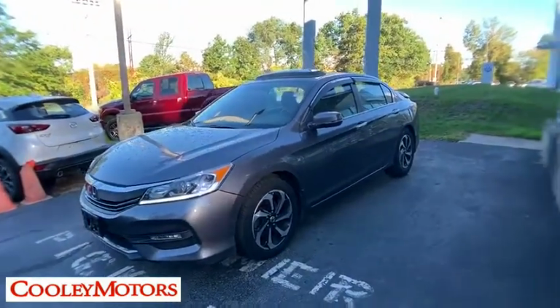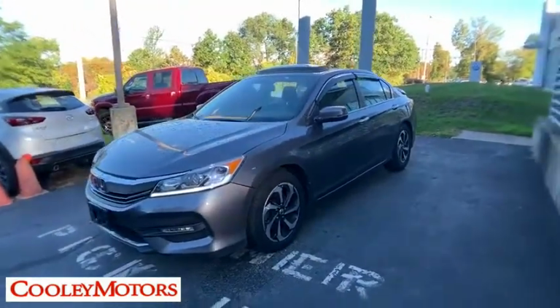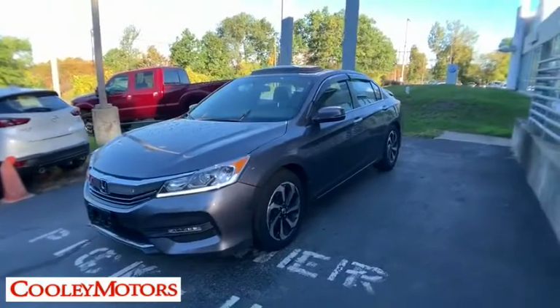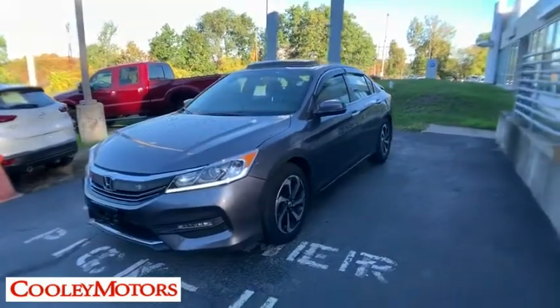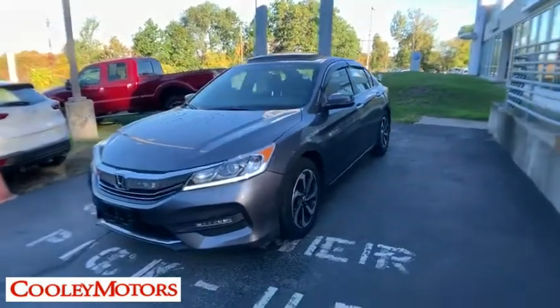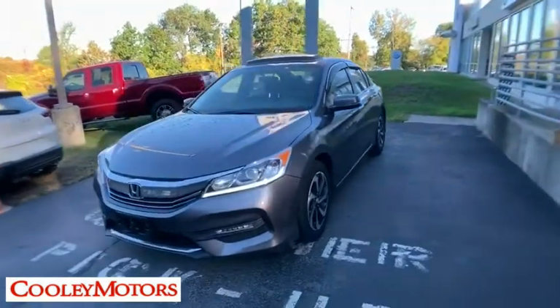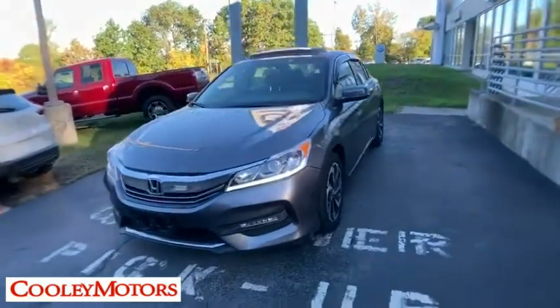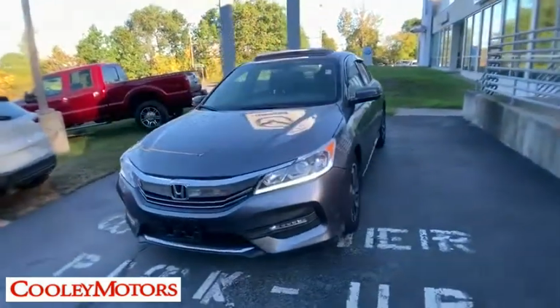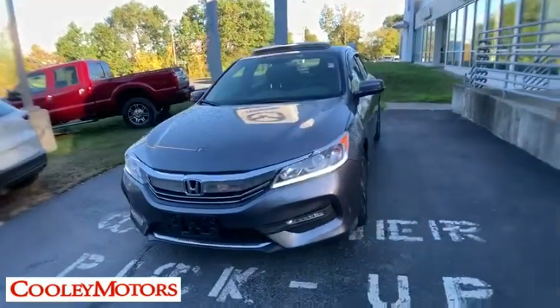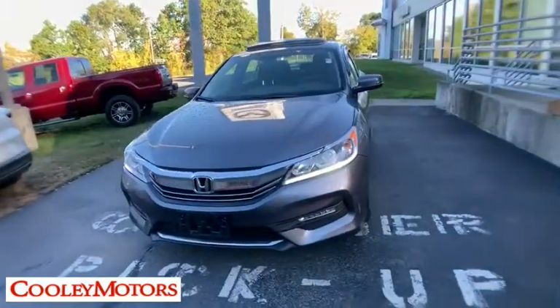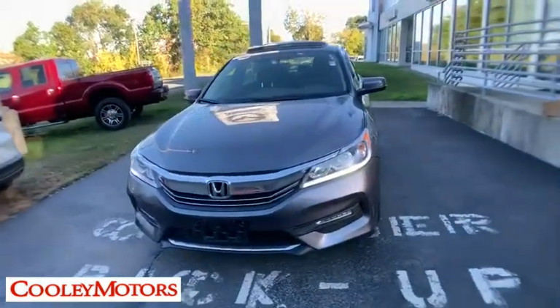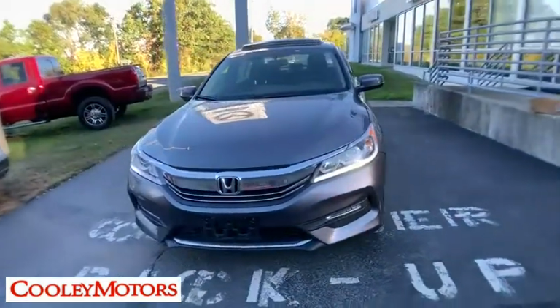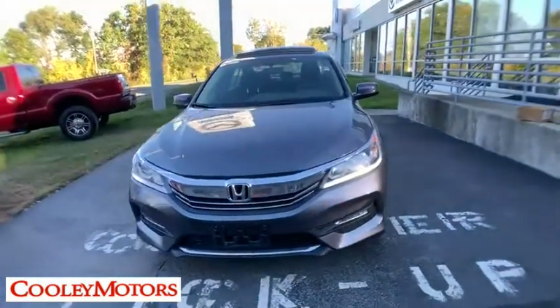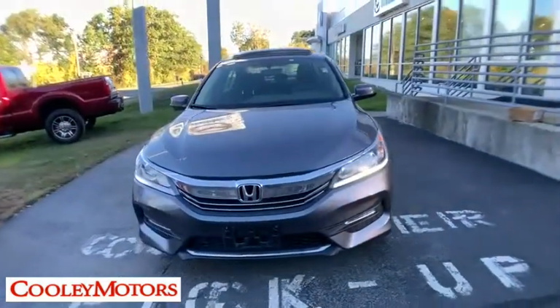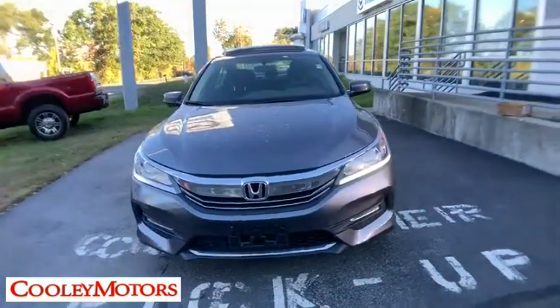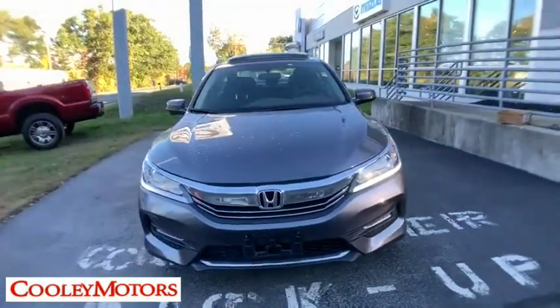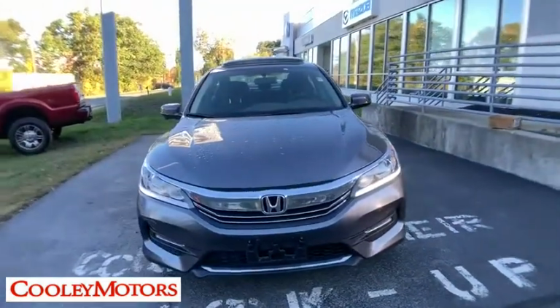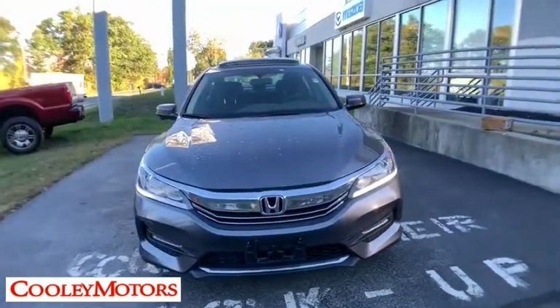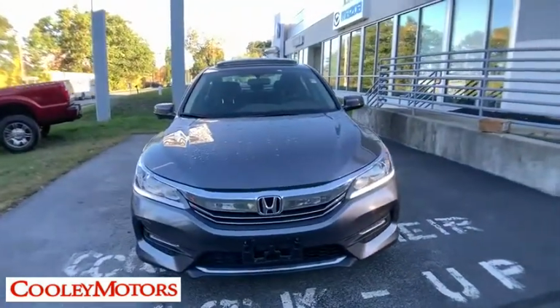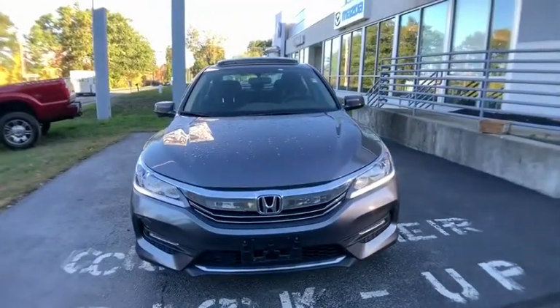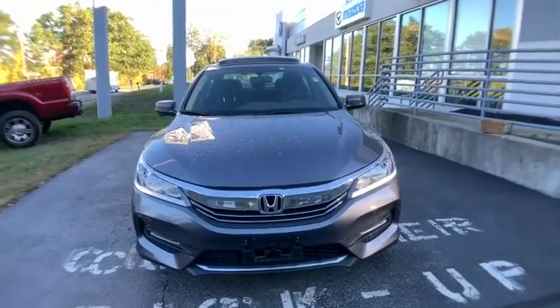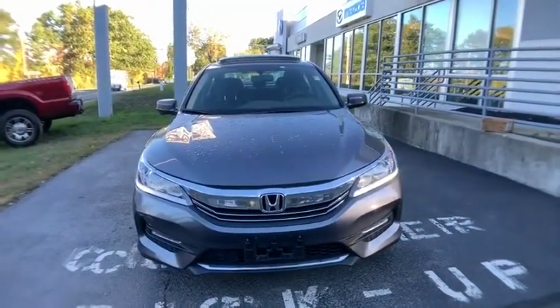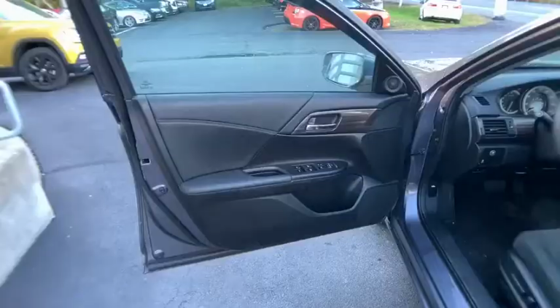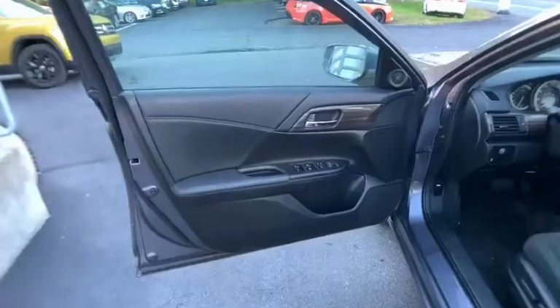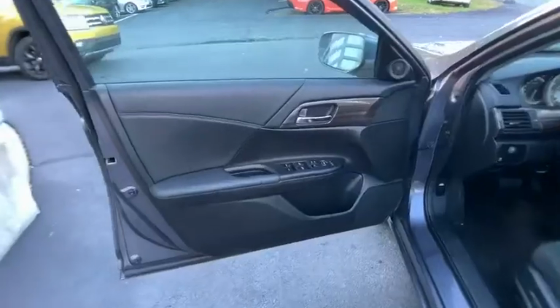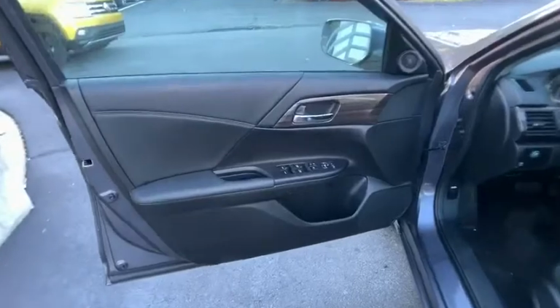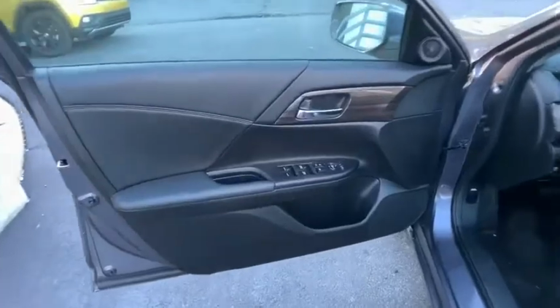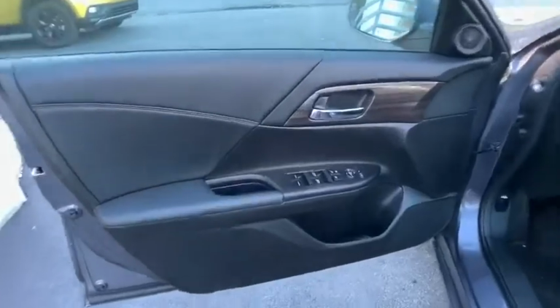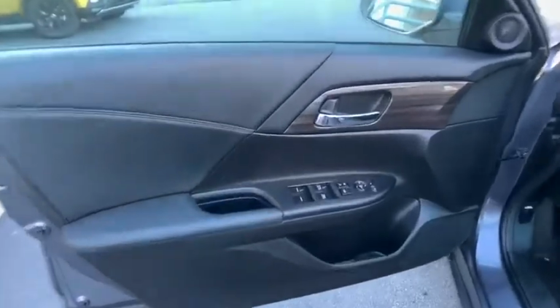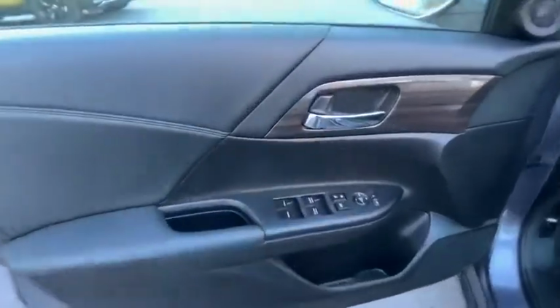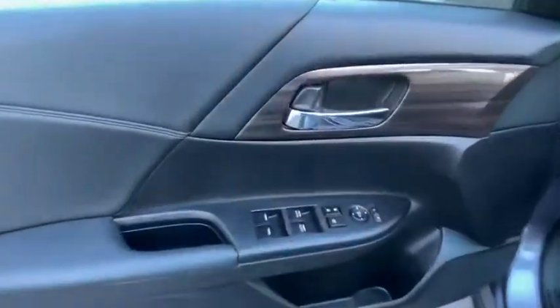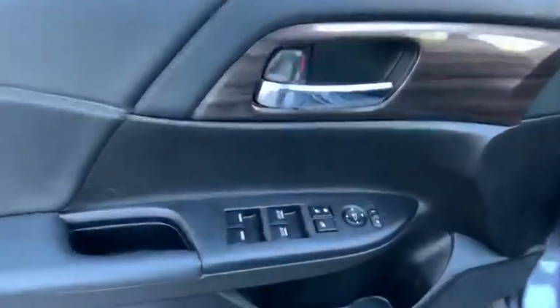Tachometer, panic alarm, overhead console, power moonroof, brake assist, remote keyless entry, front bucket seats.